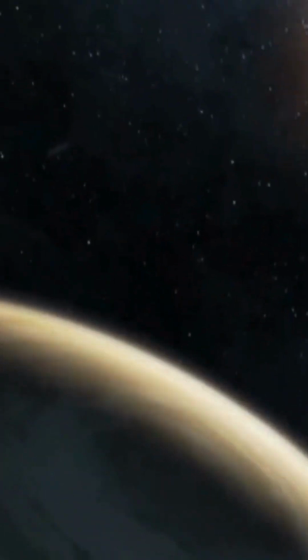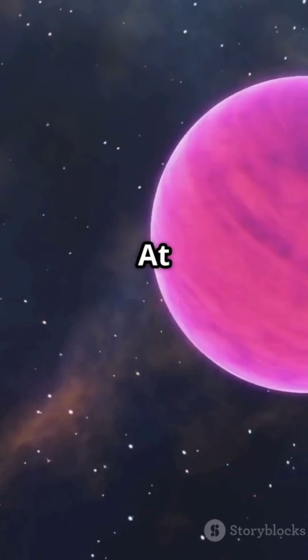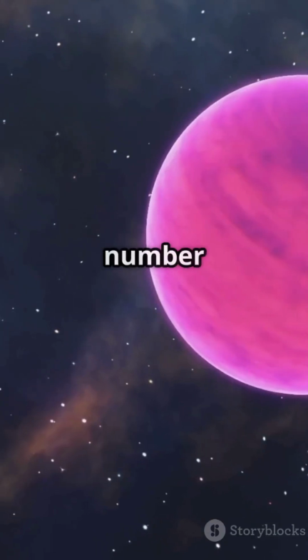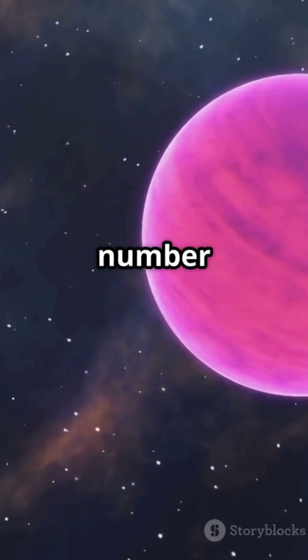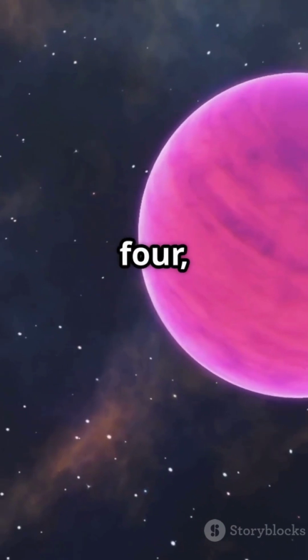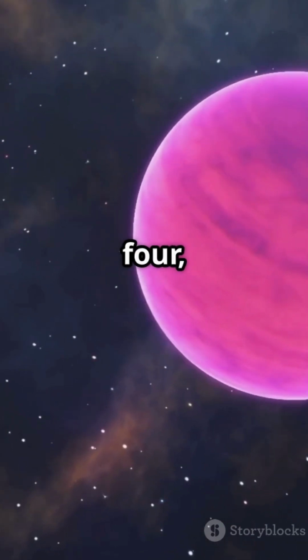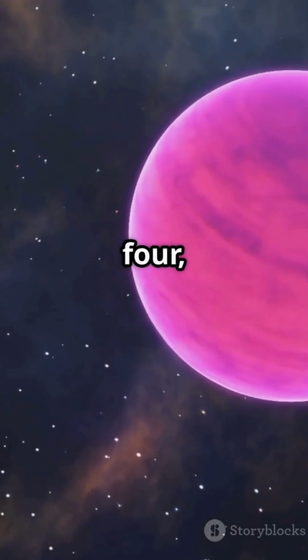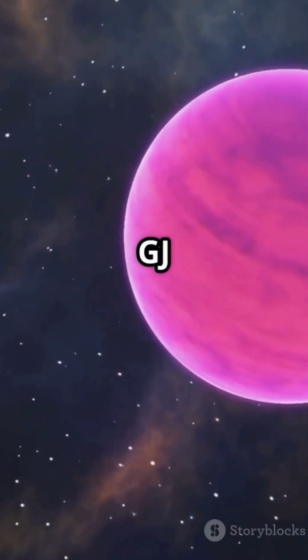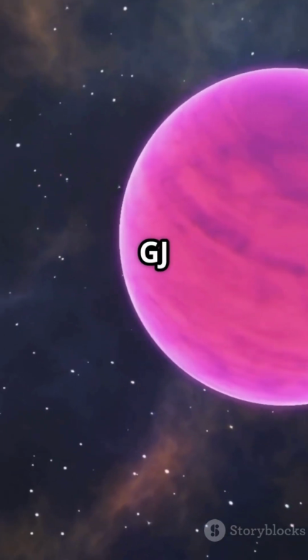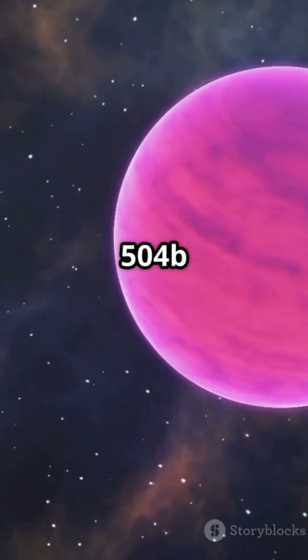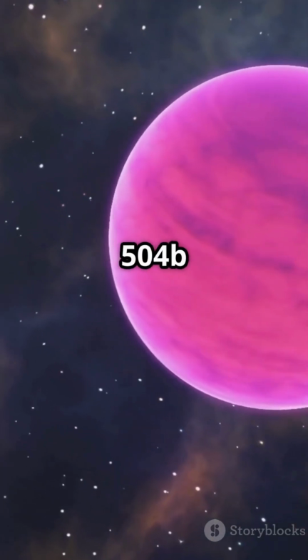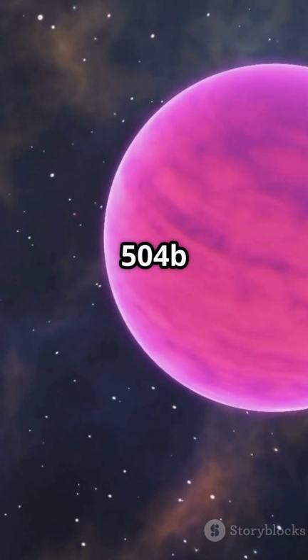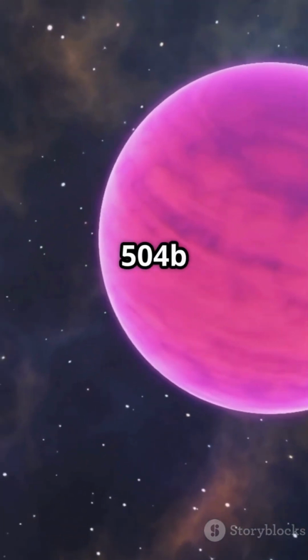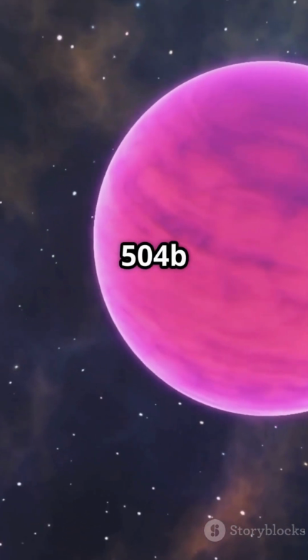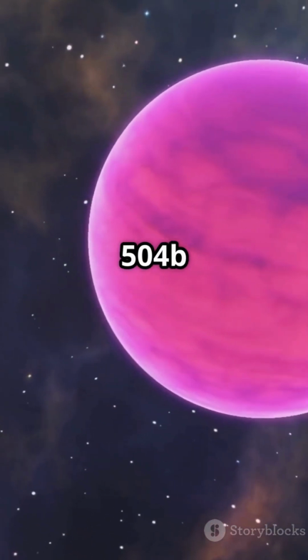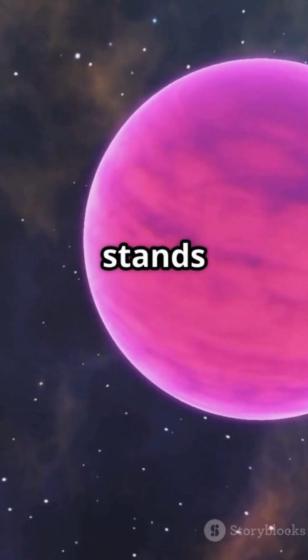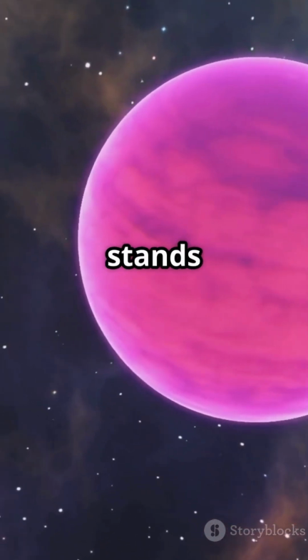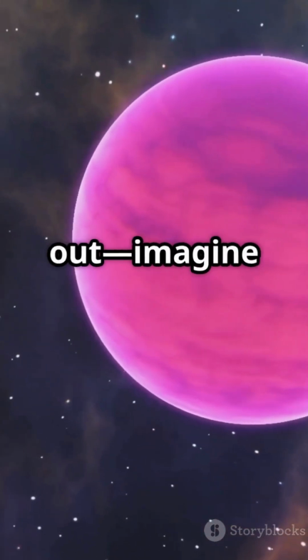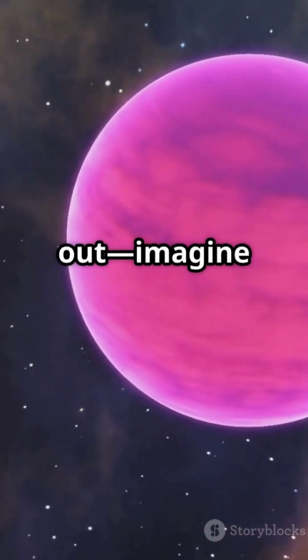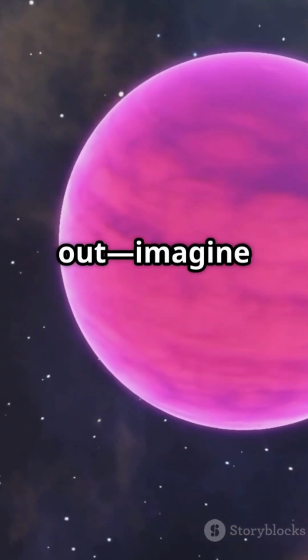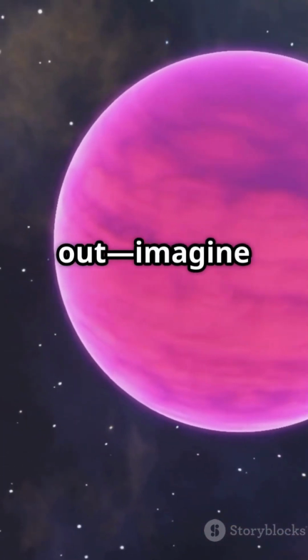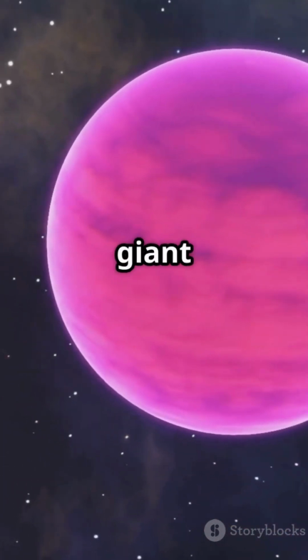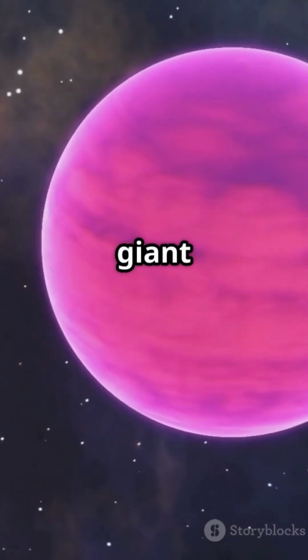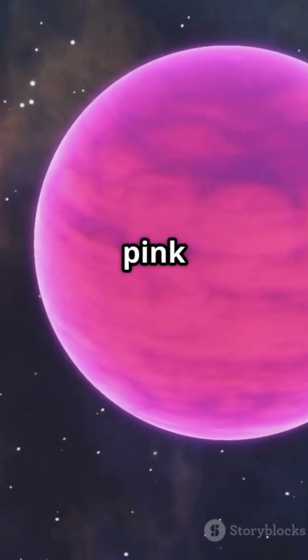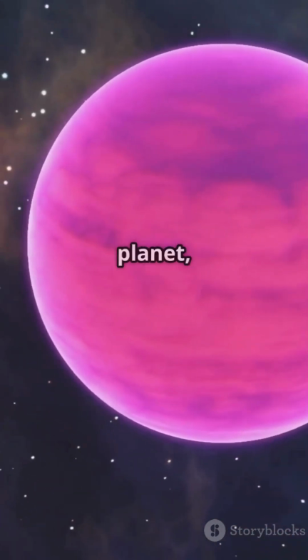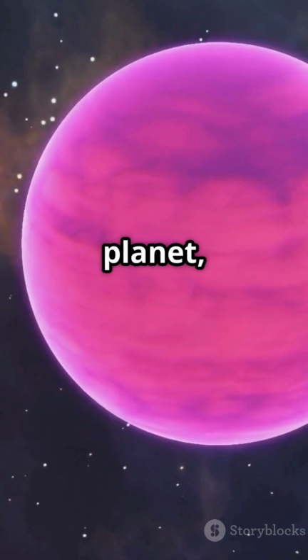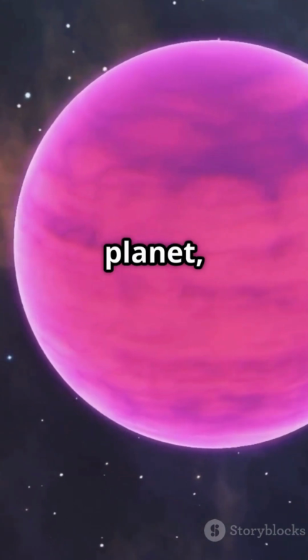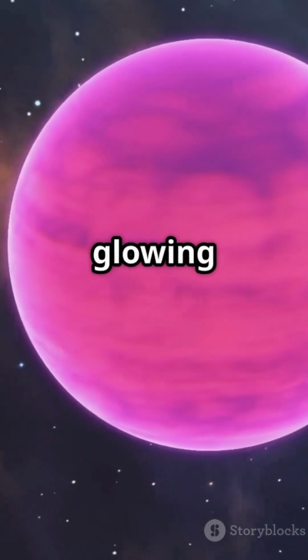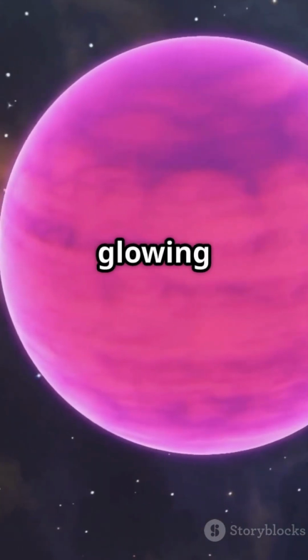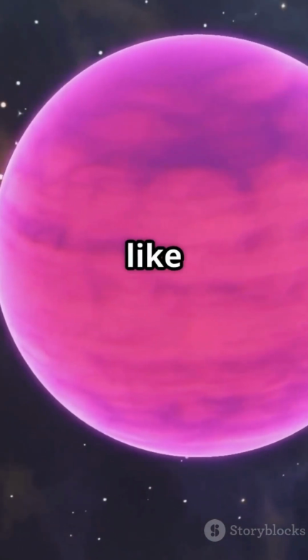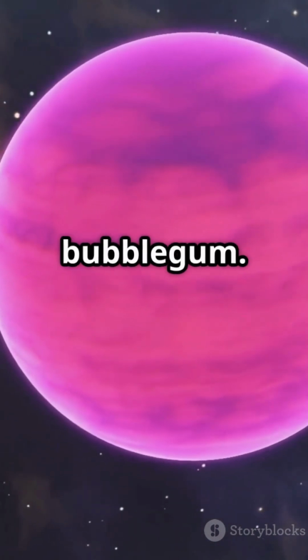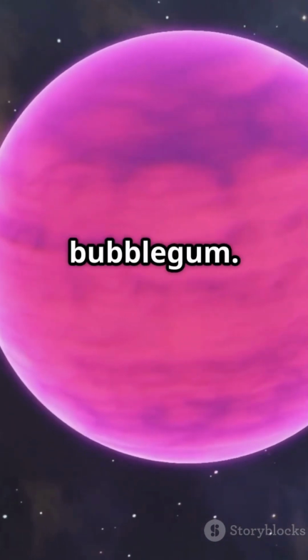At number 4, GJ-504b stands out. Imagine a giant pink planet, glowing like bubblegum.